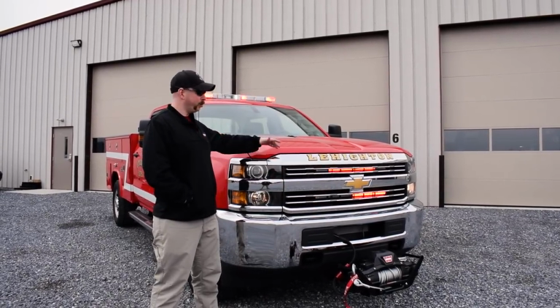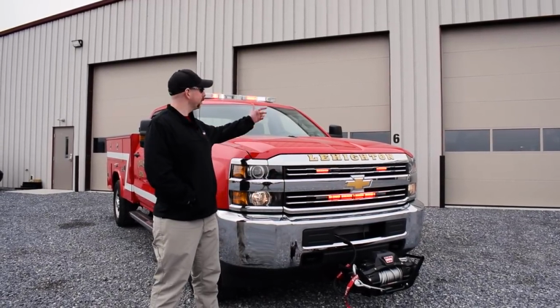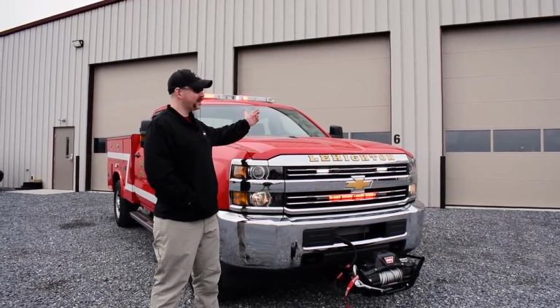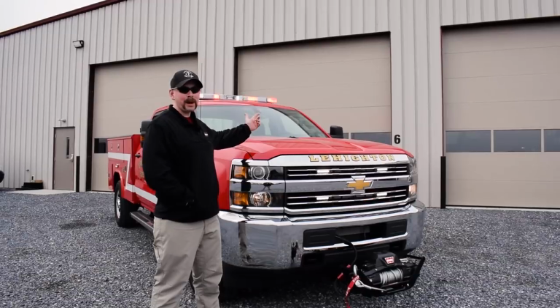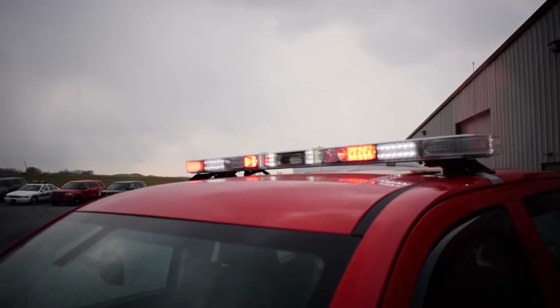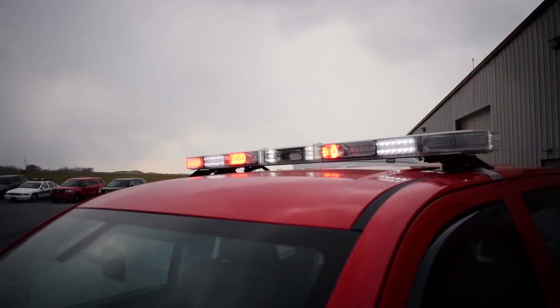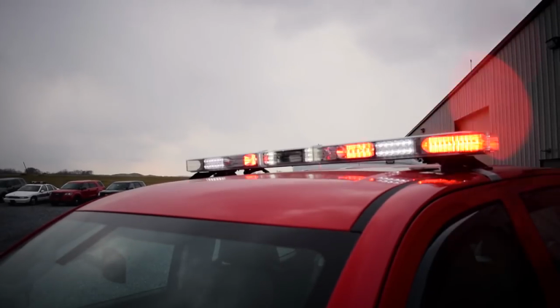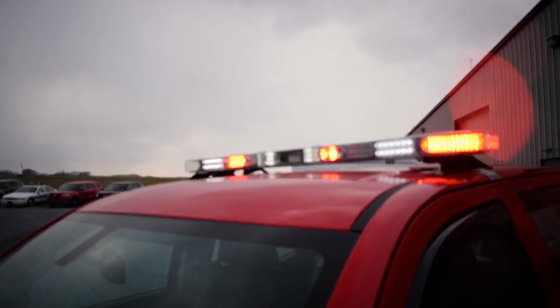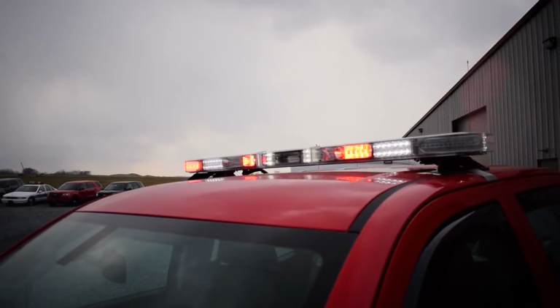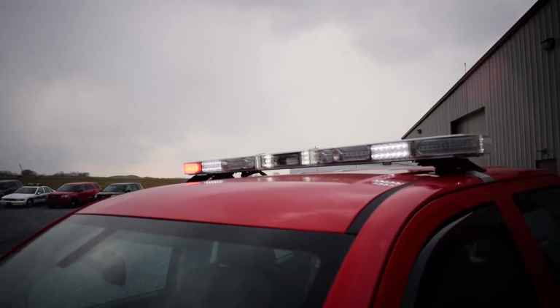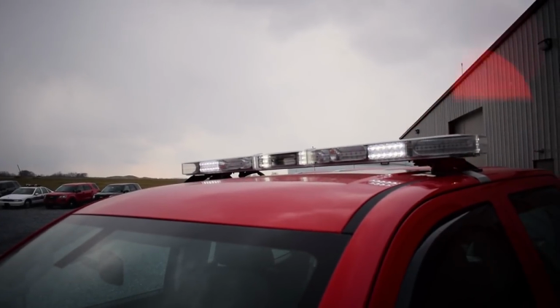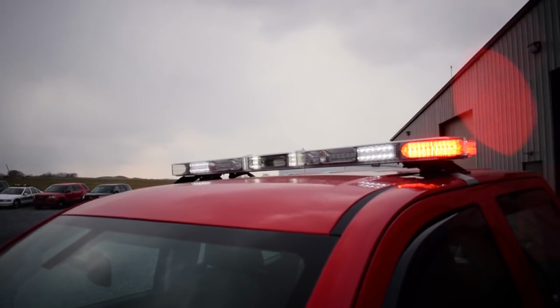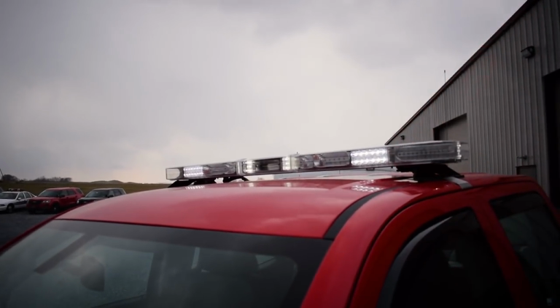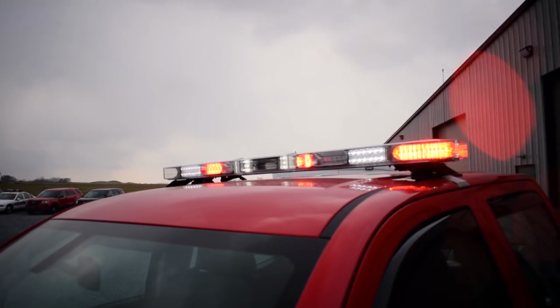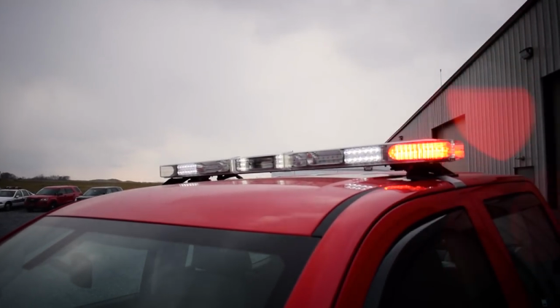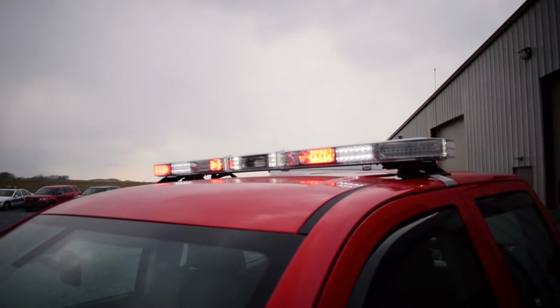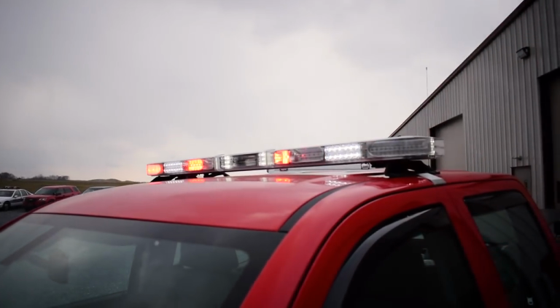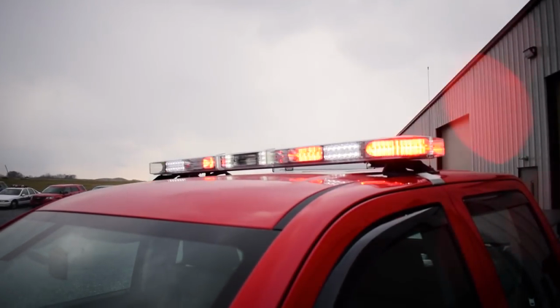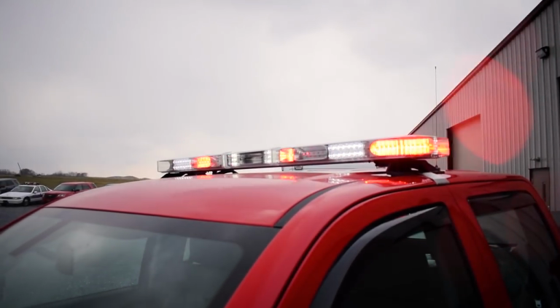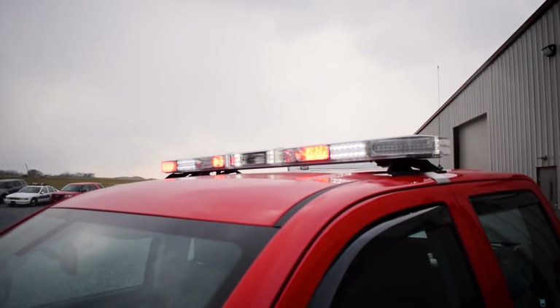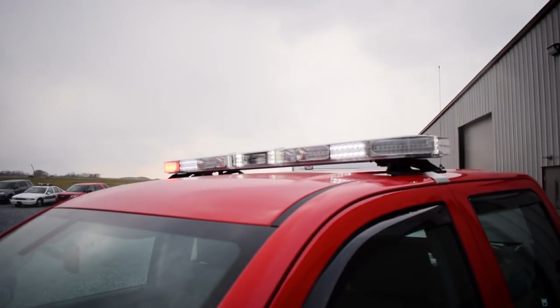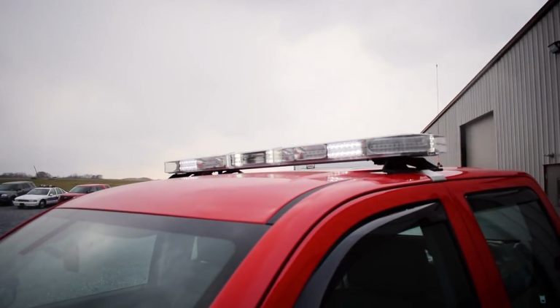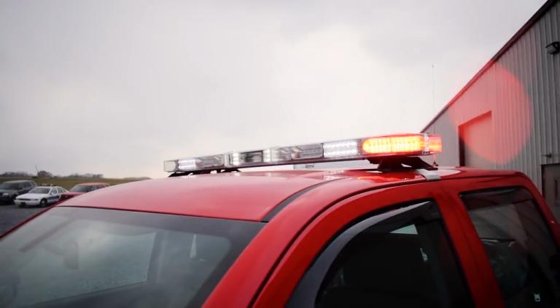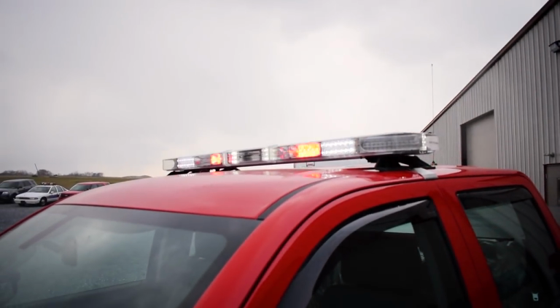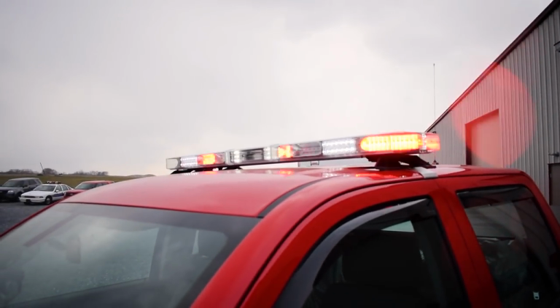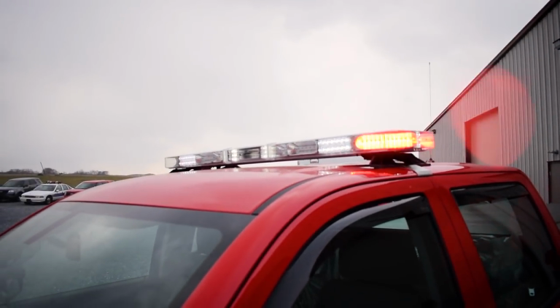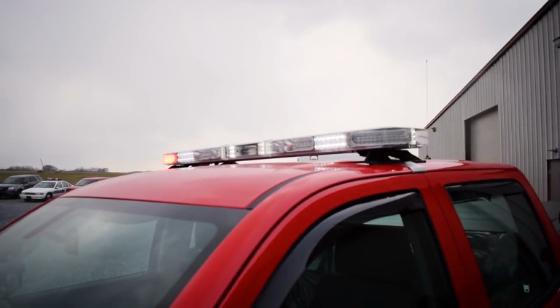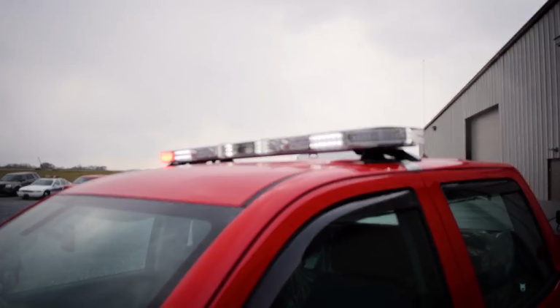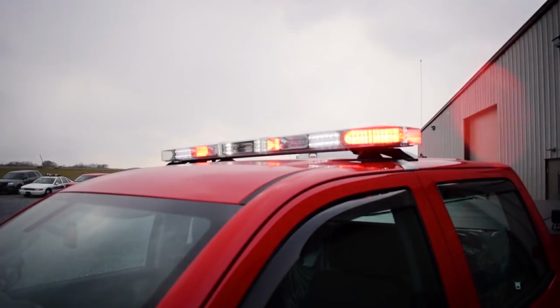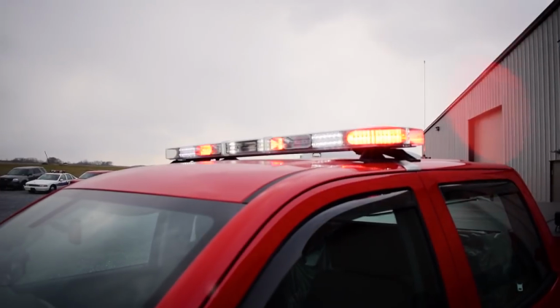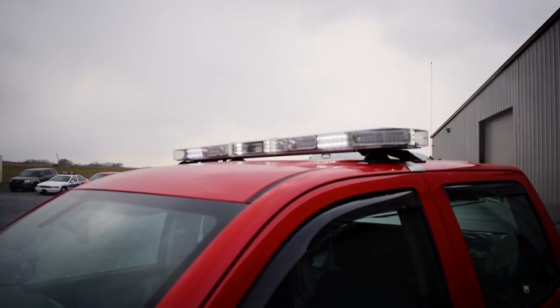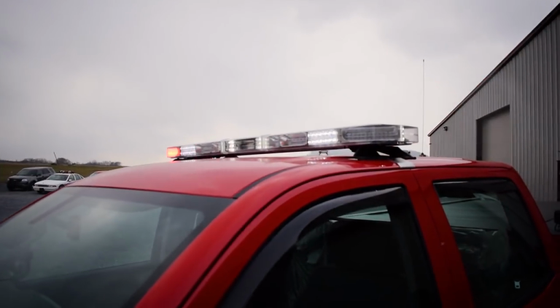And up onto the top of the vehicle, we have the Whelen Liberty 2 light bar, which has the strobe preemption built into the light bar.